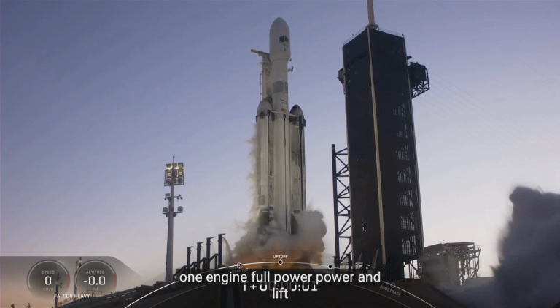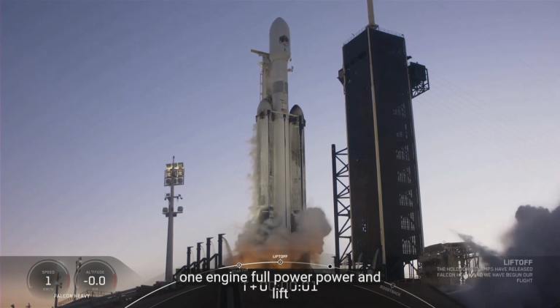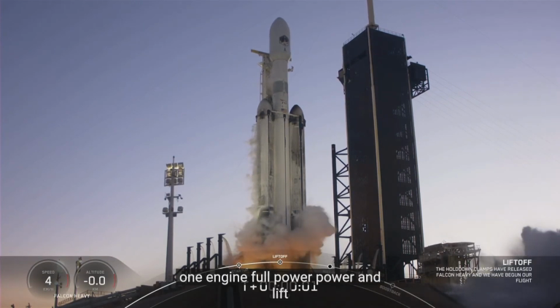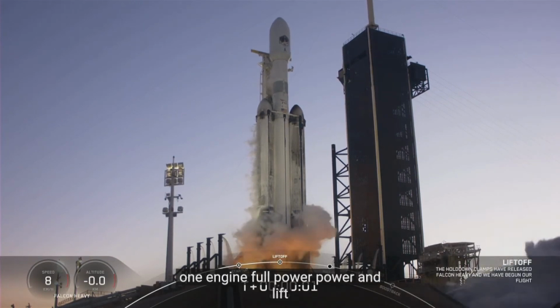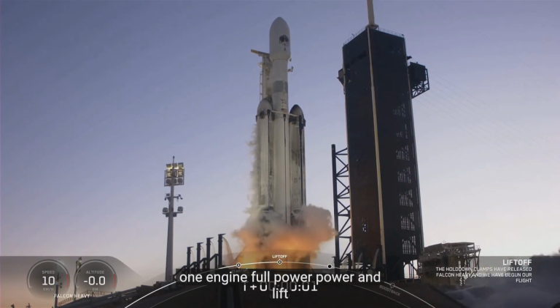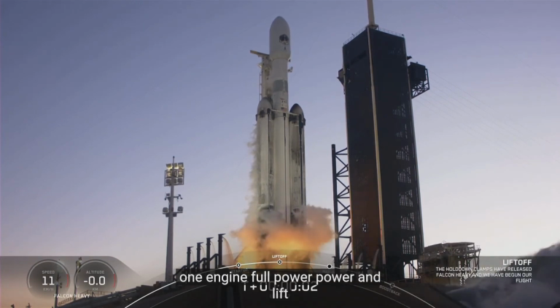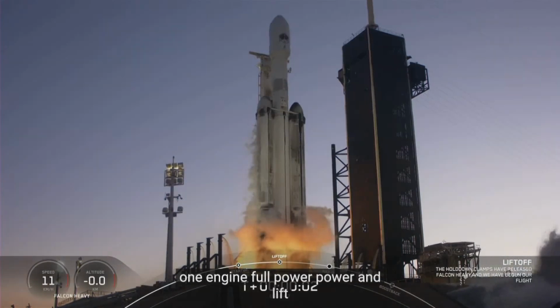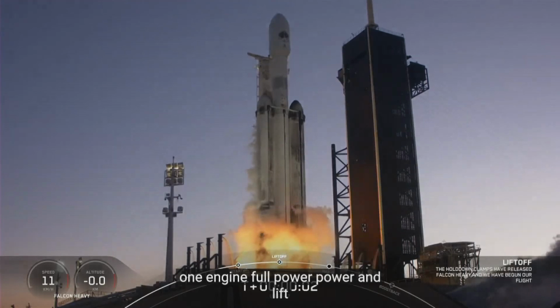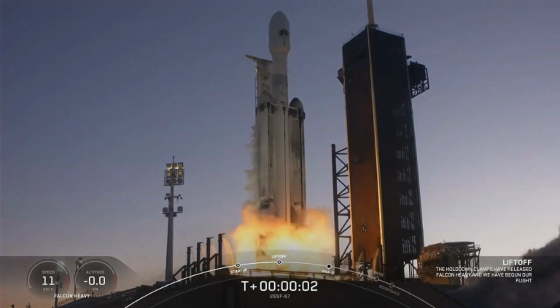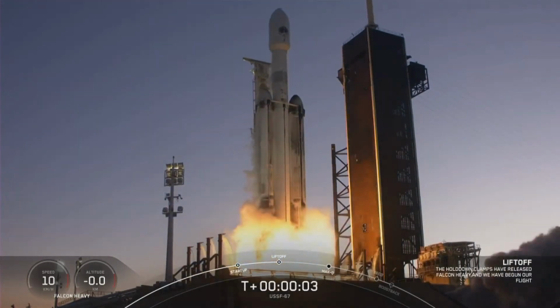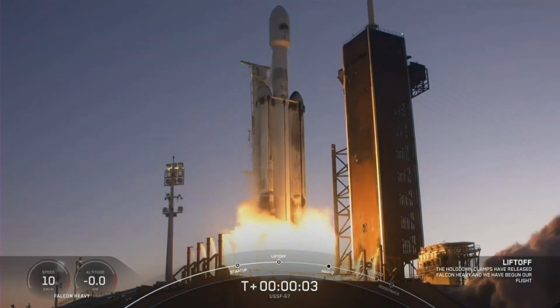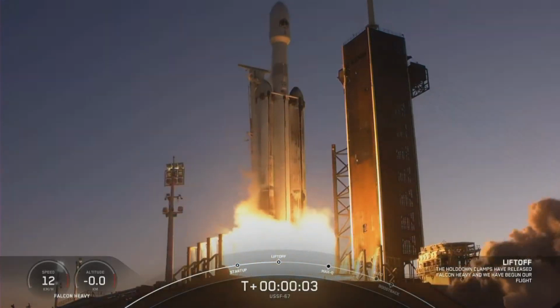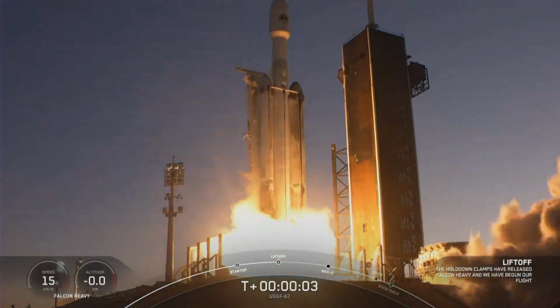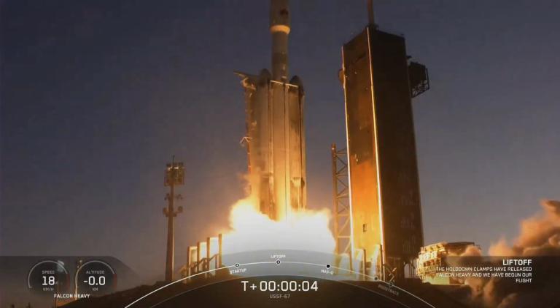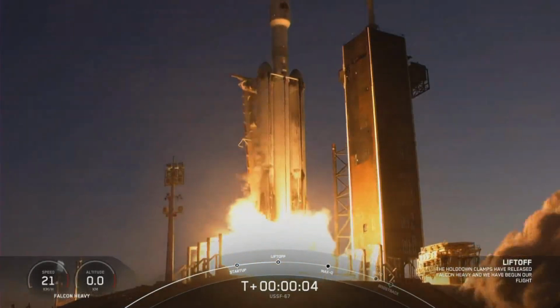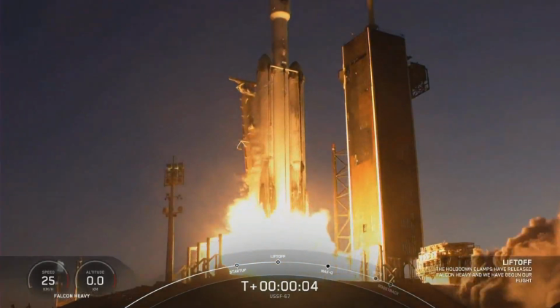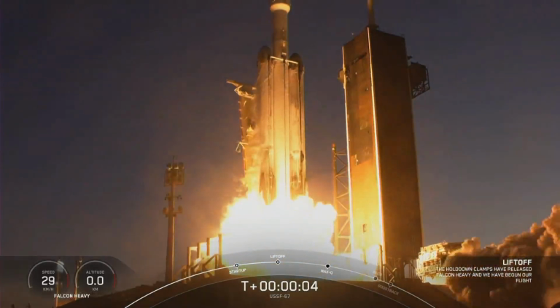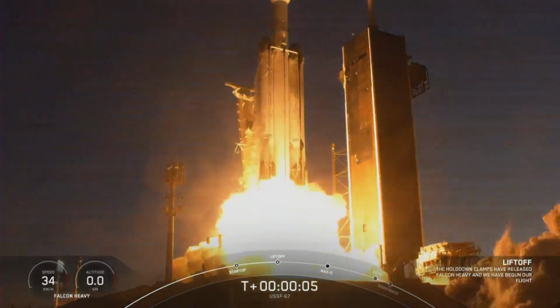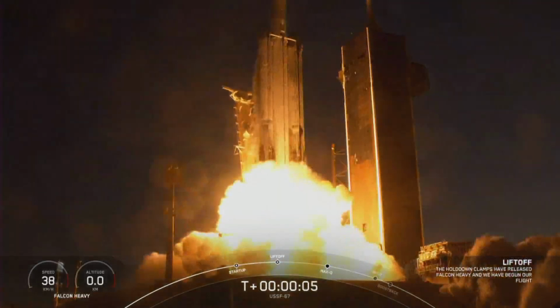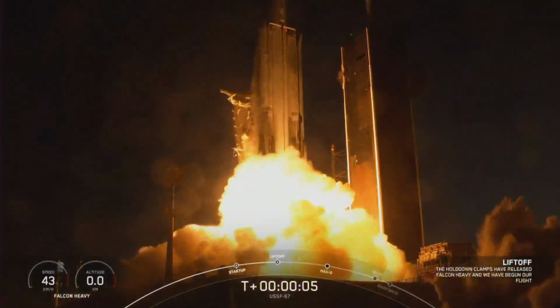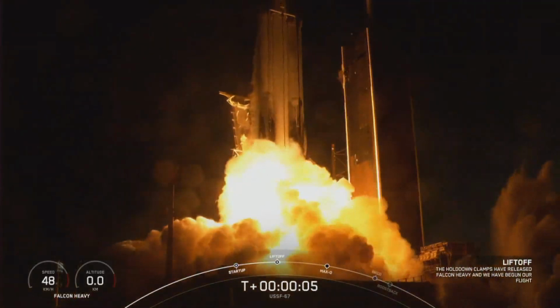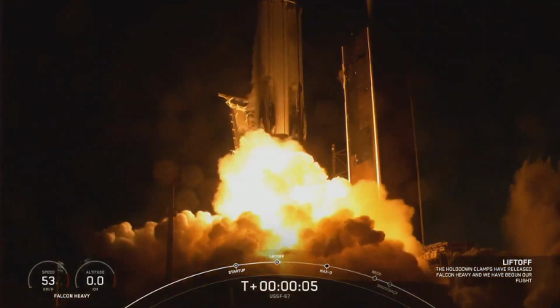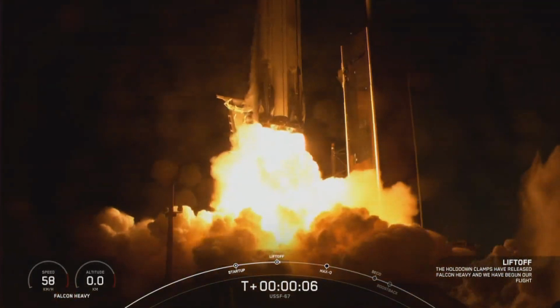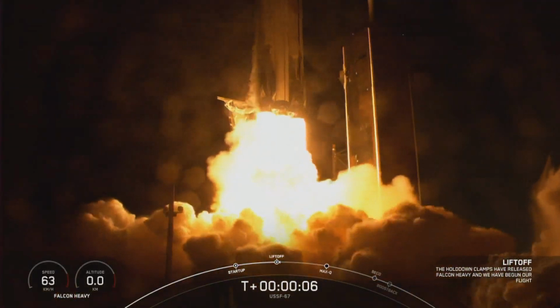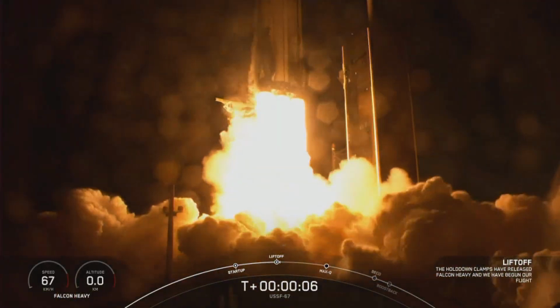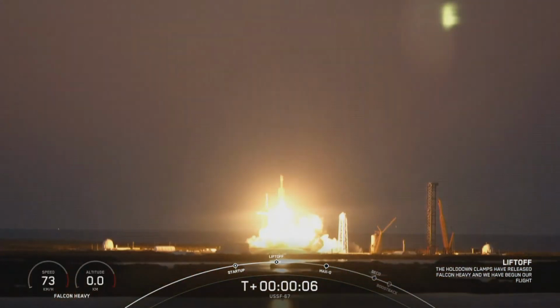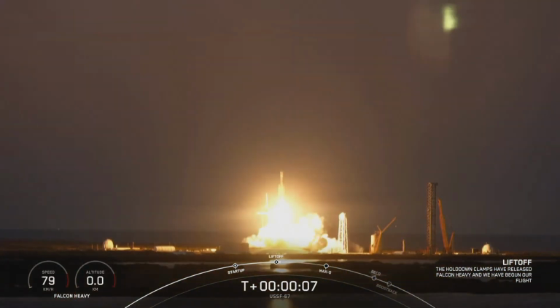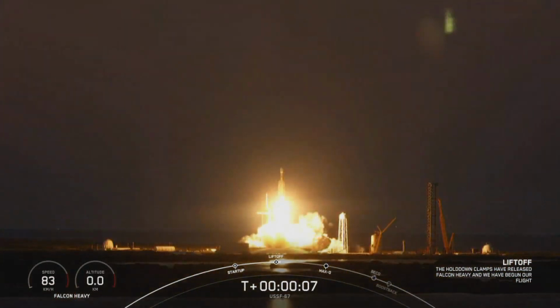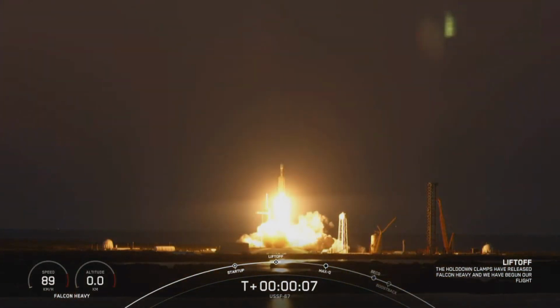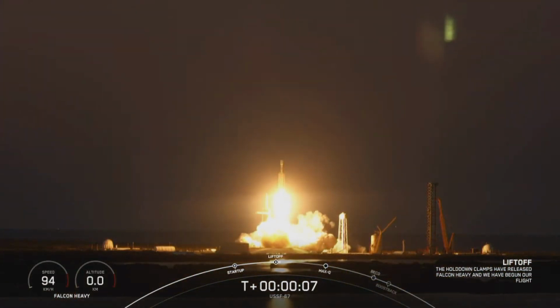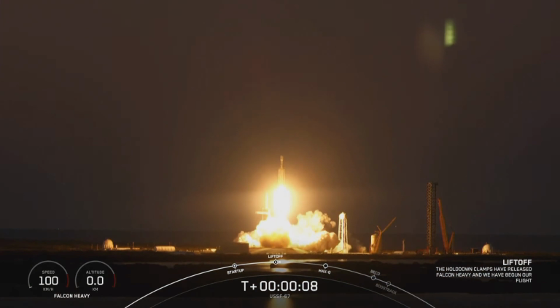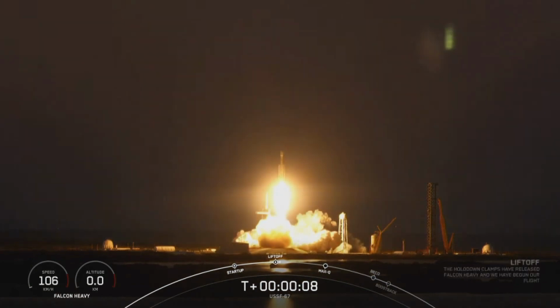Engine full power. And liftoff — USSF-67. Go Falcon Heavy. Go Space Force.